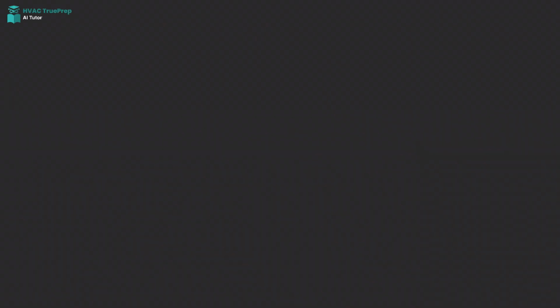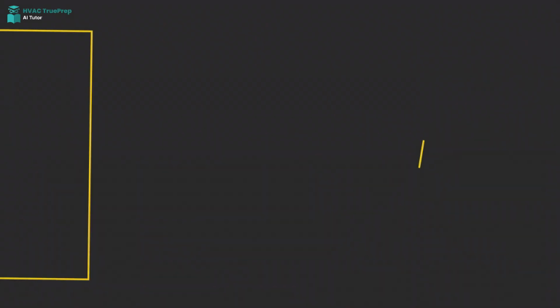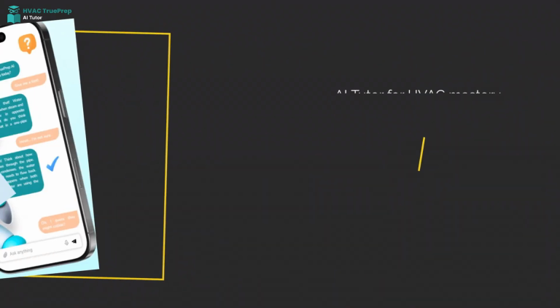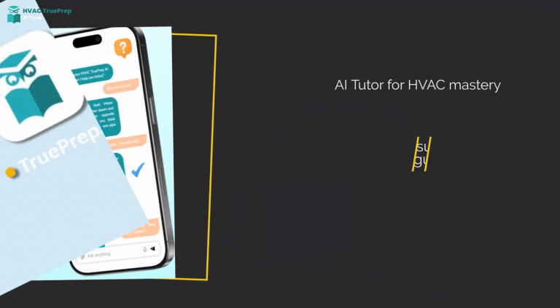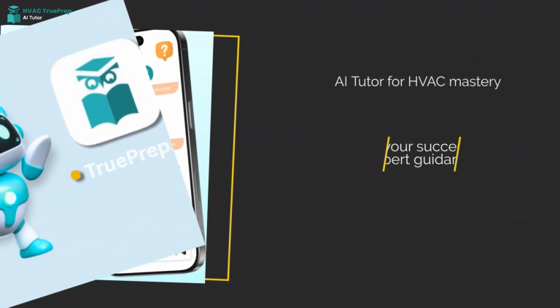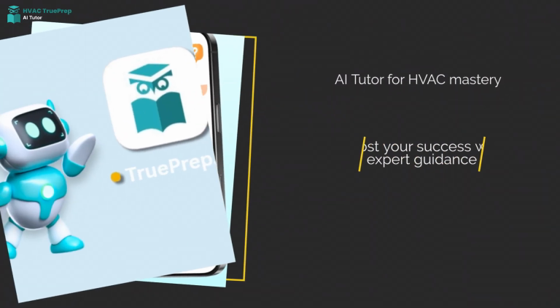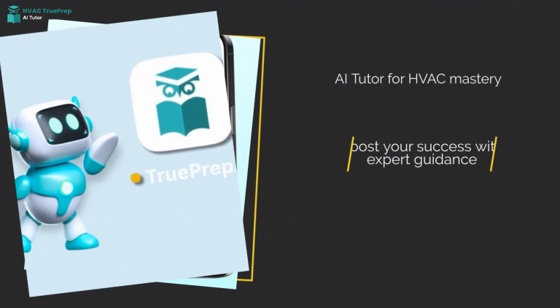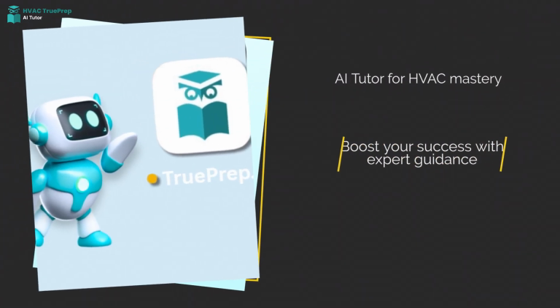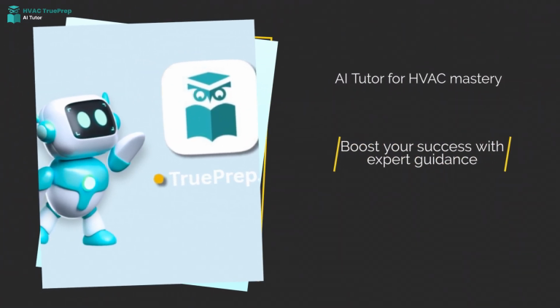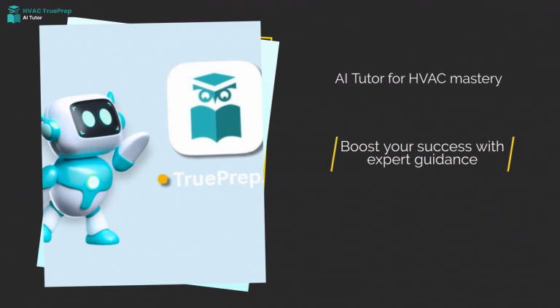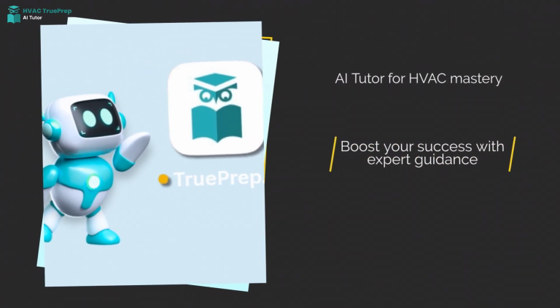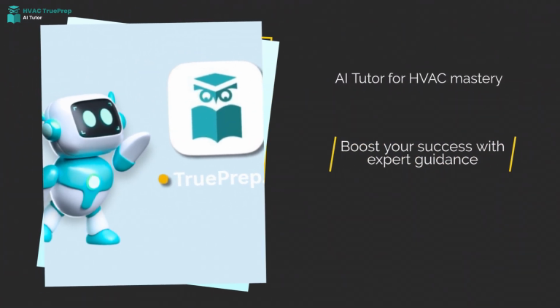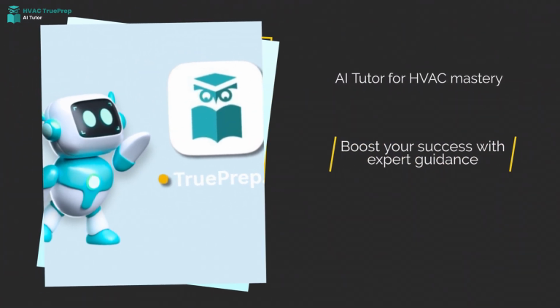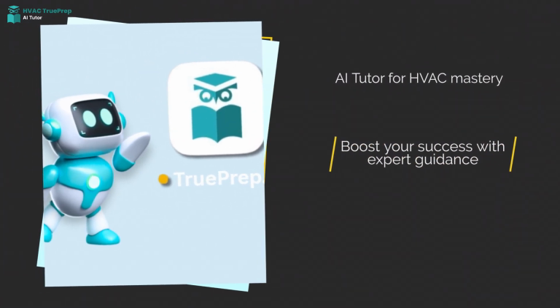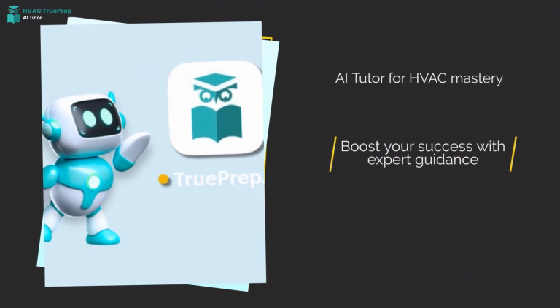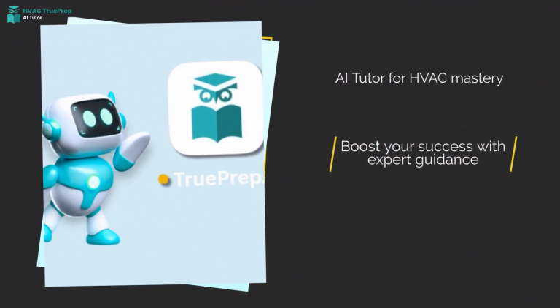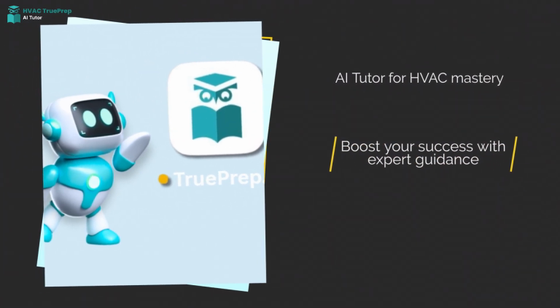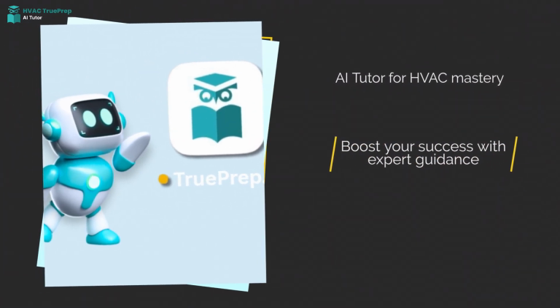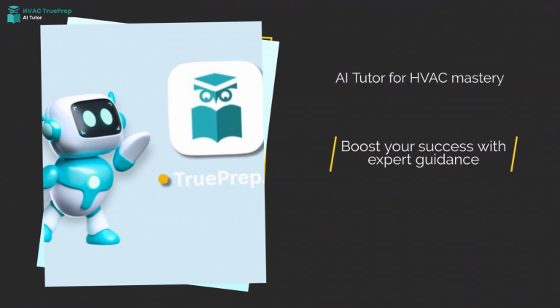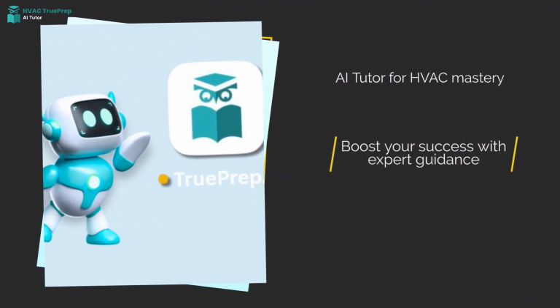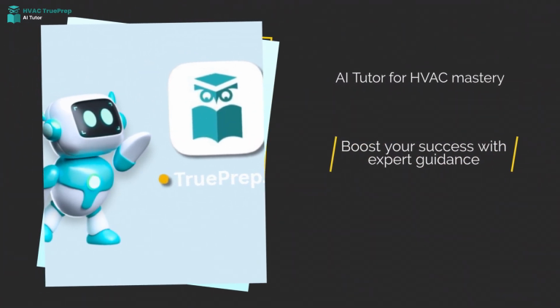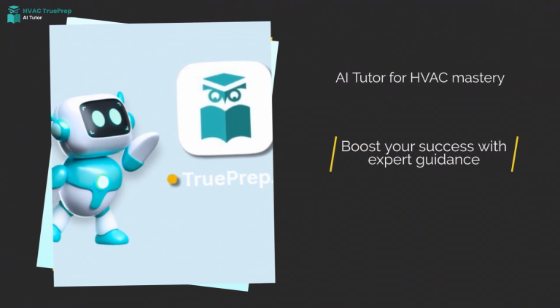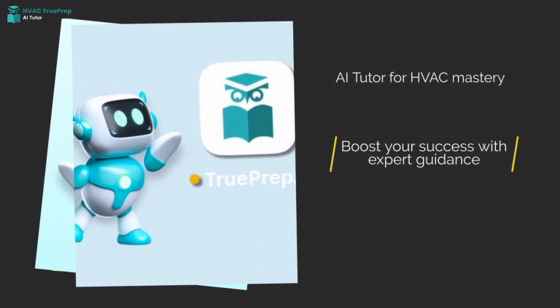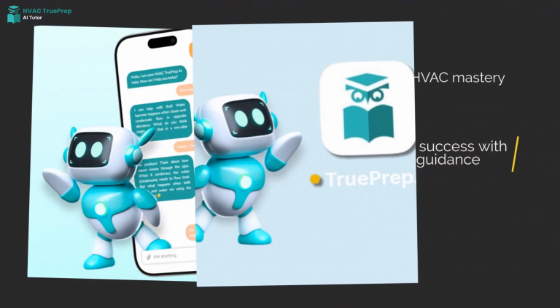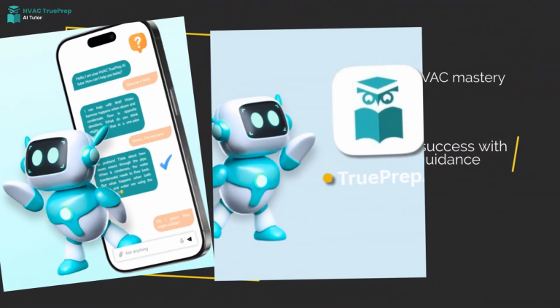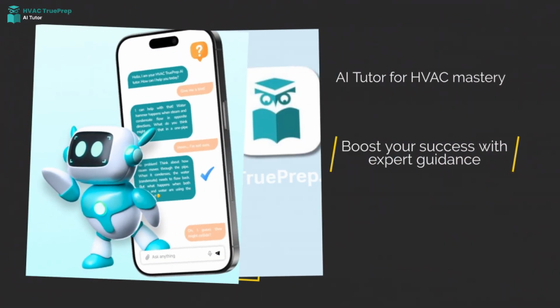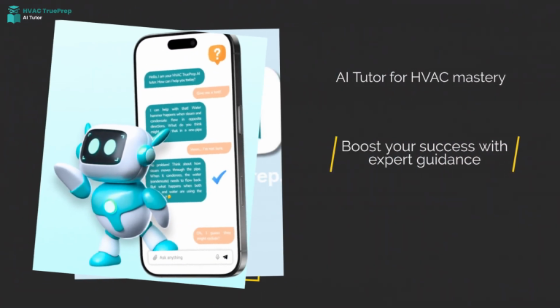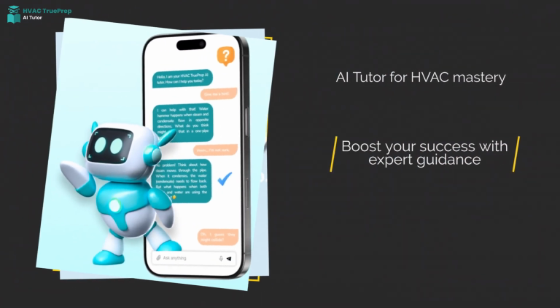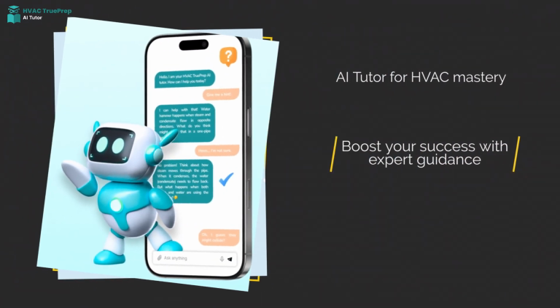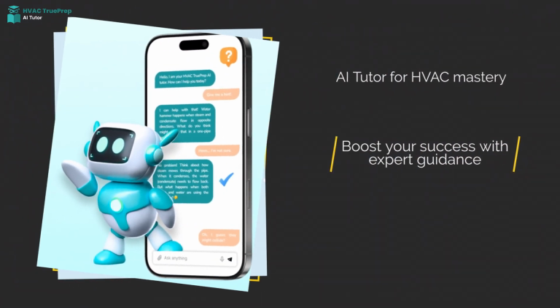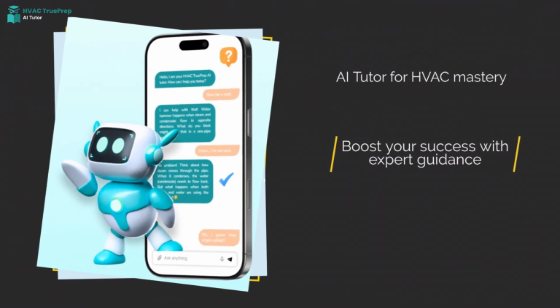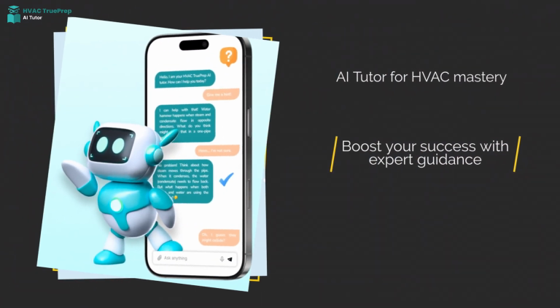Our AI tutor explains the answers, highlights your weaknesses, and speeds up your path to success.